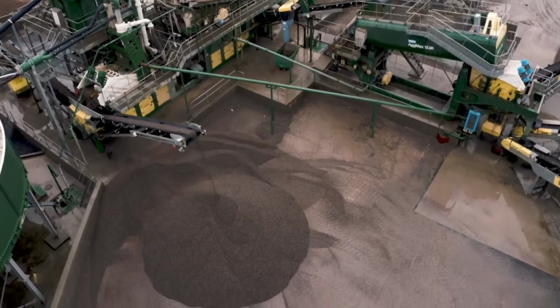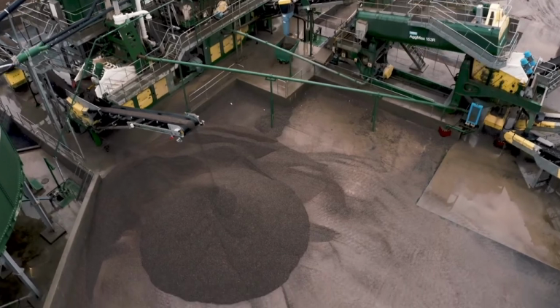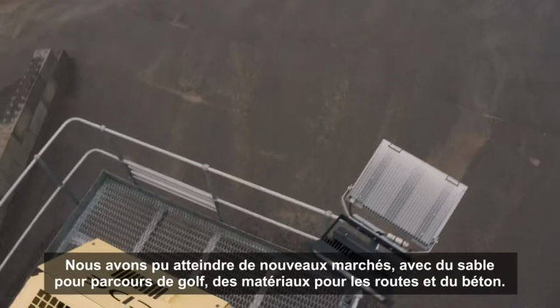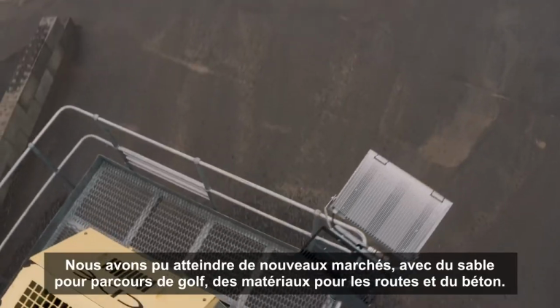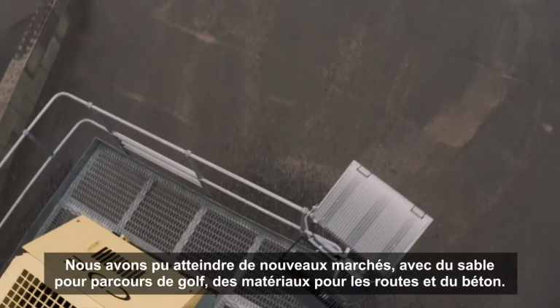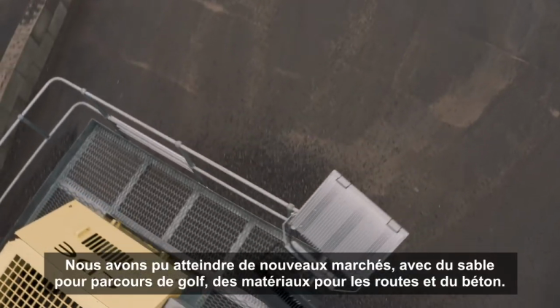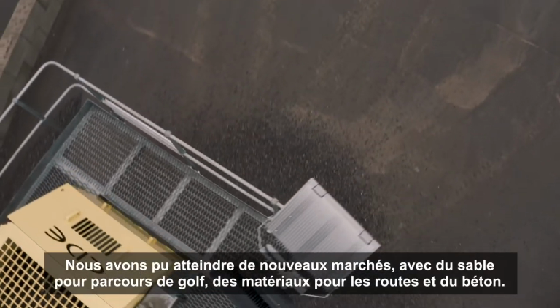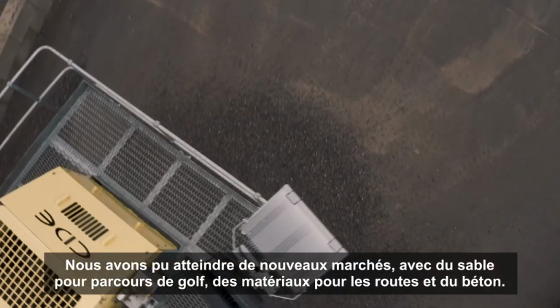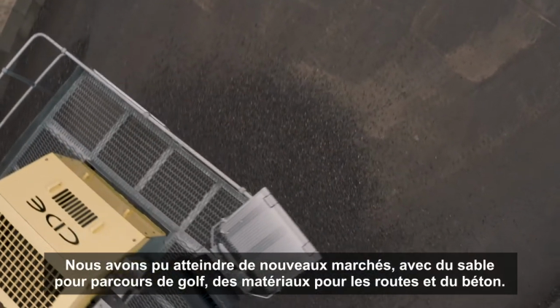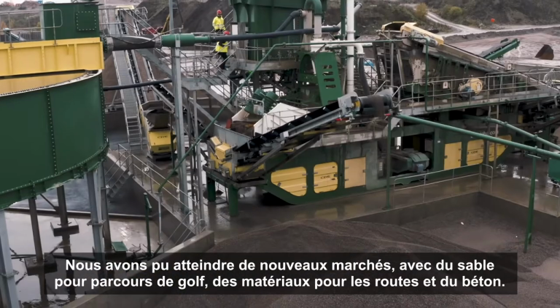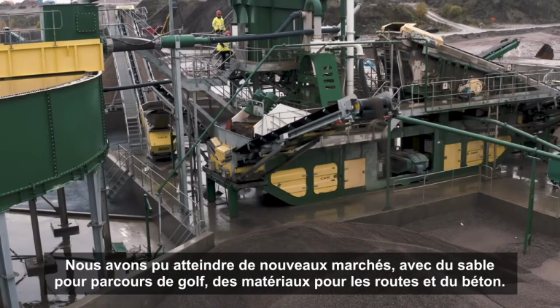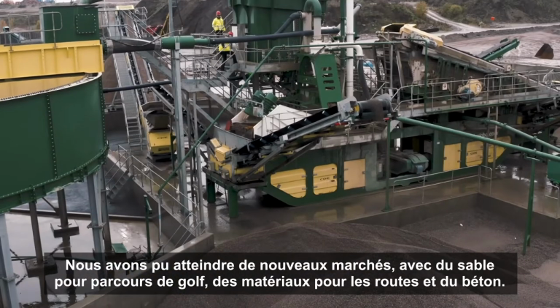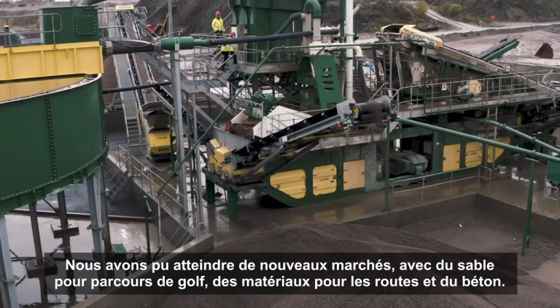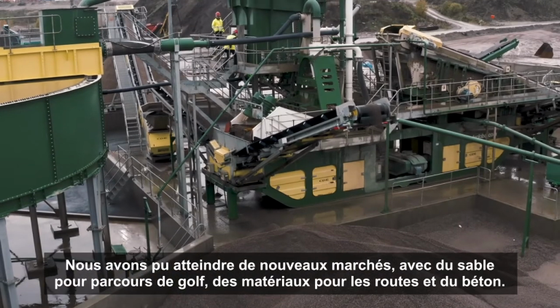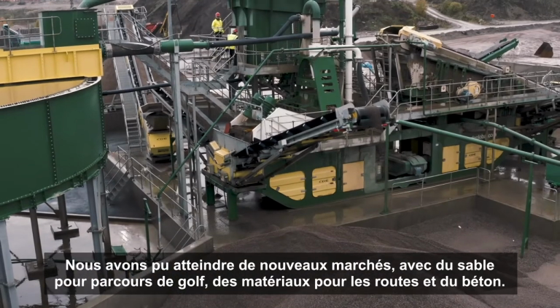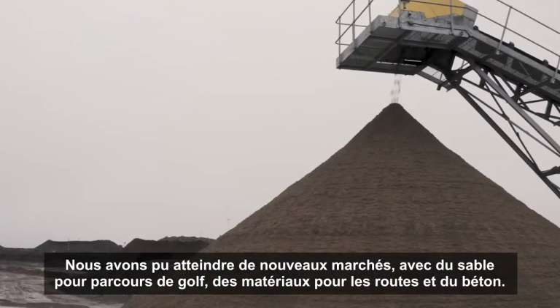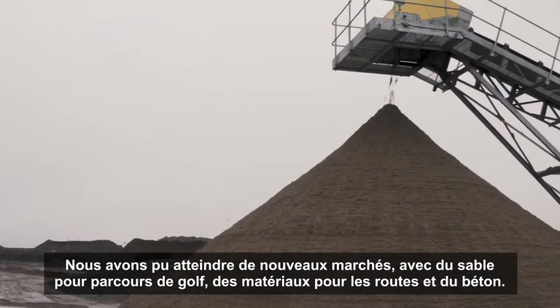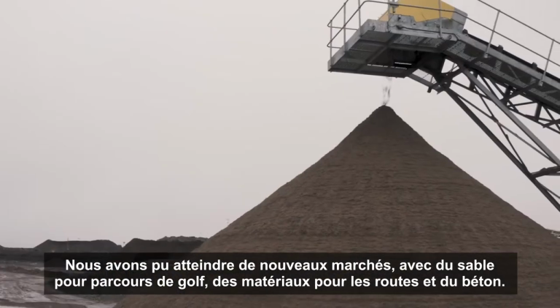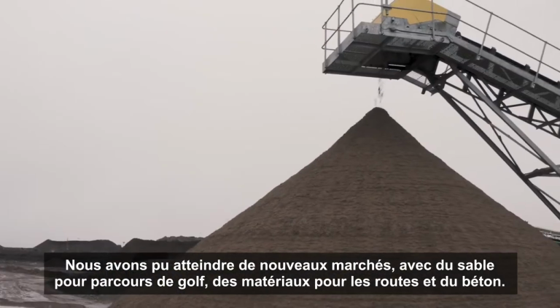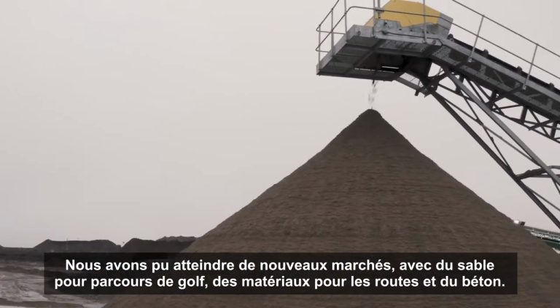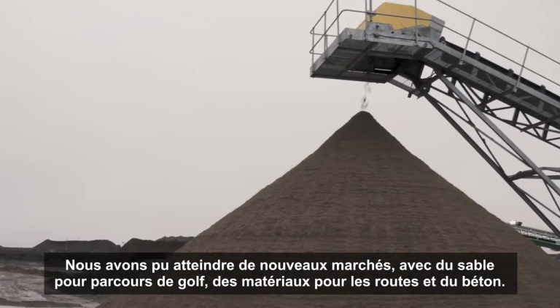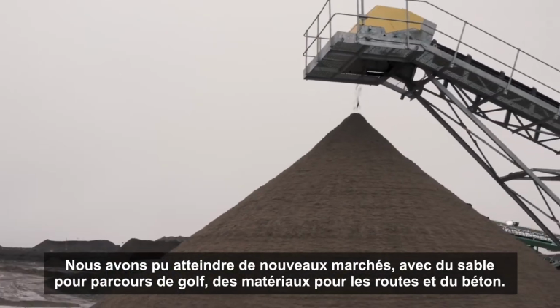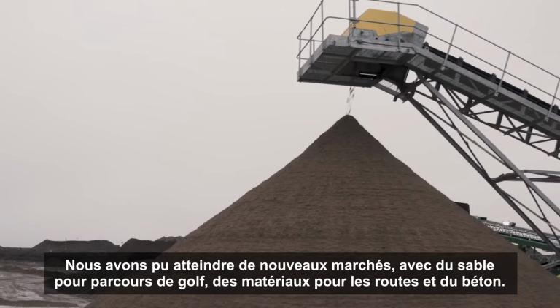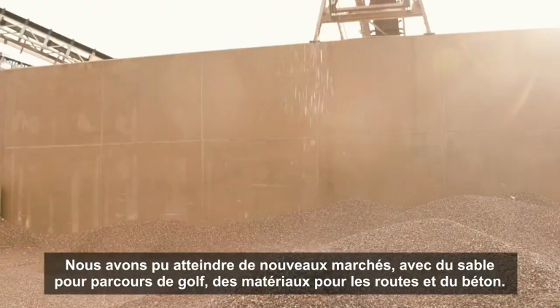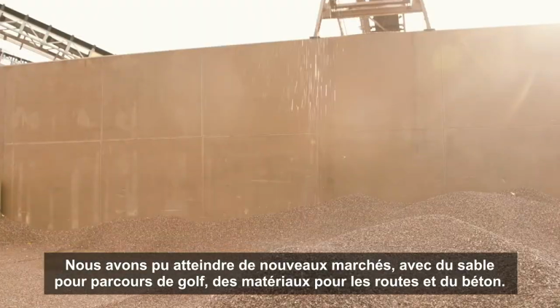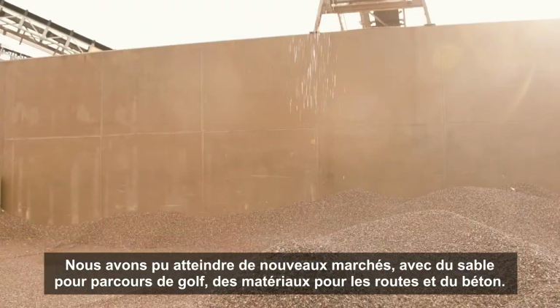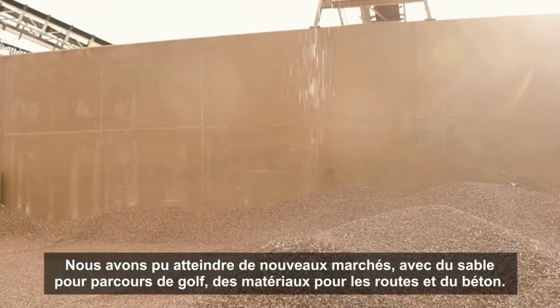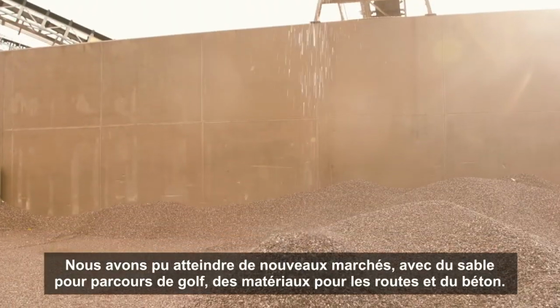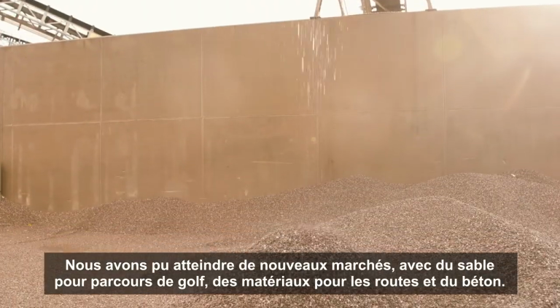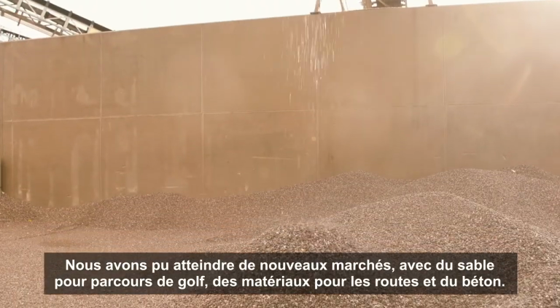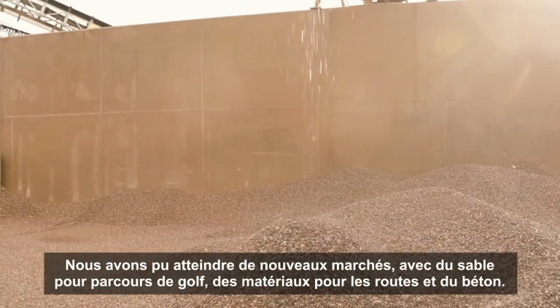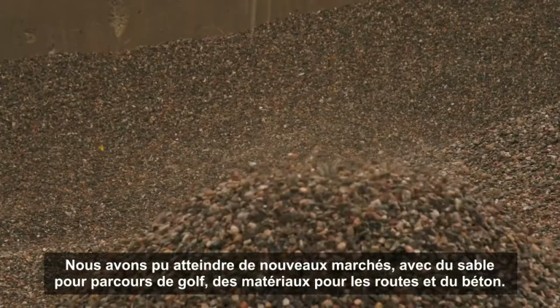We have been able to open new markets for D-Madison — golf course sand and road-based material in concrete.